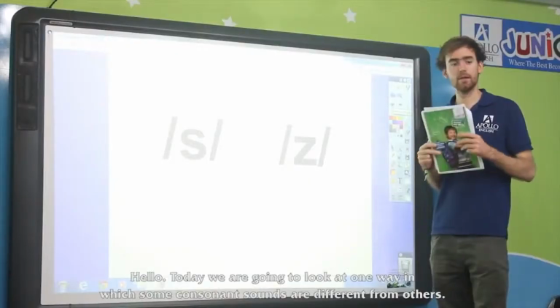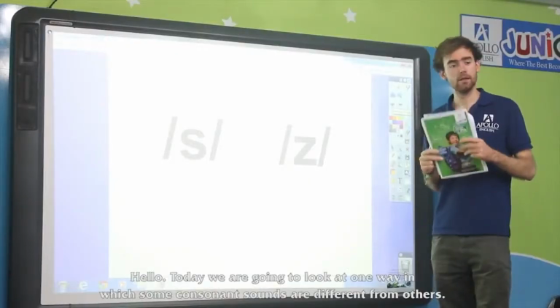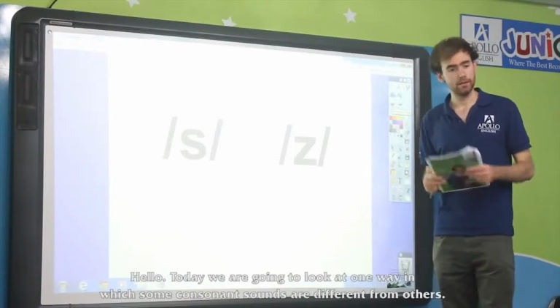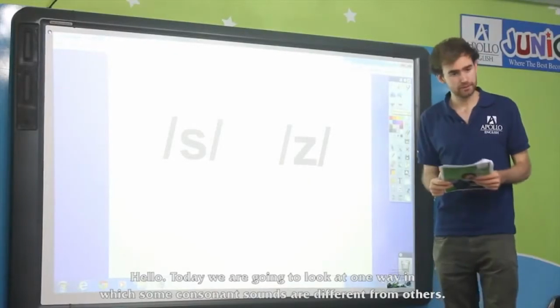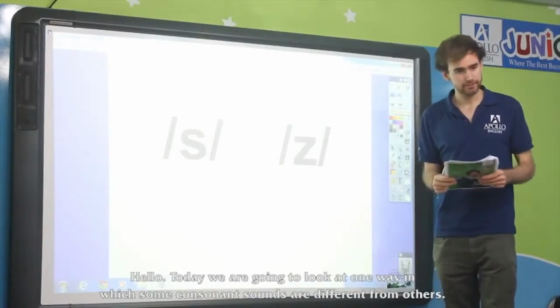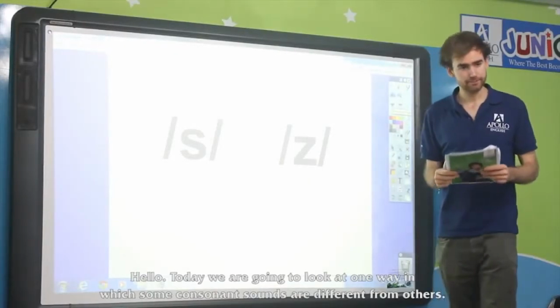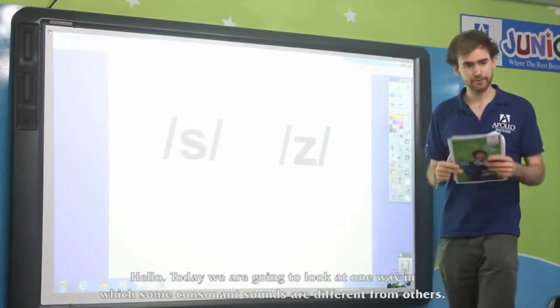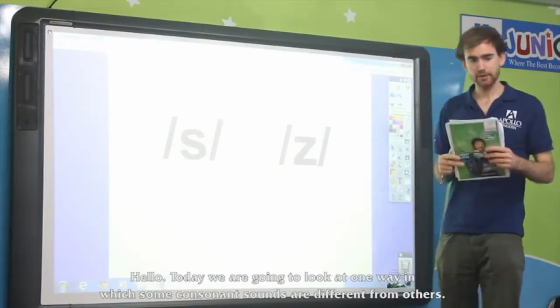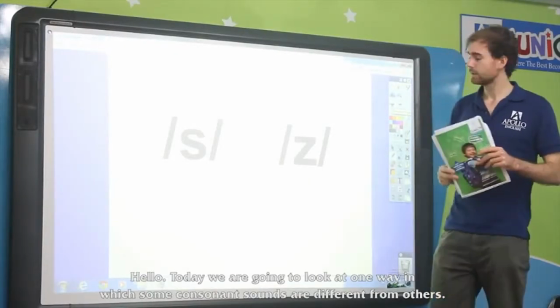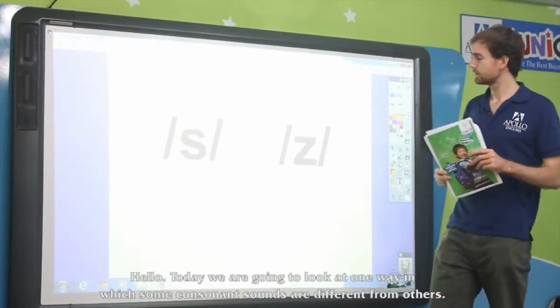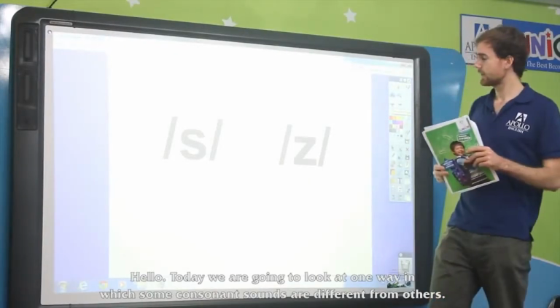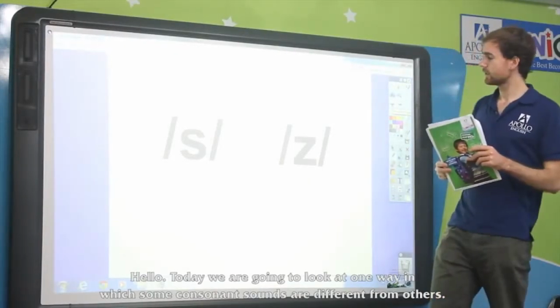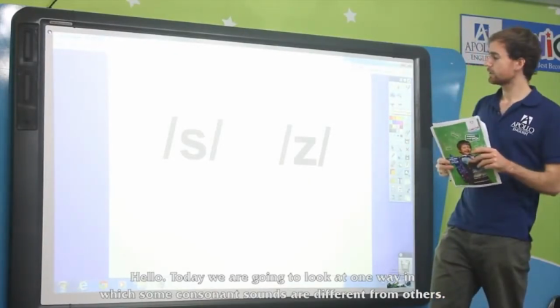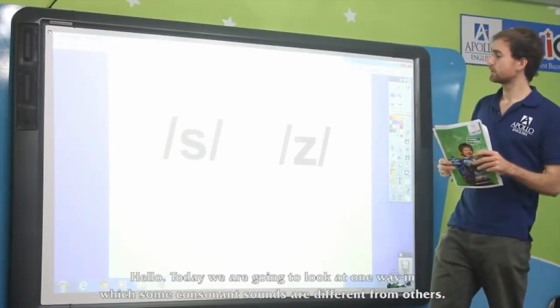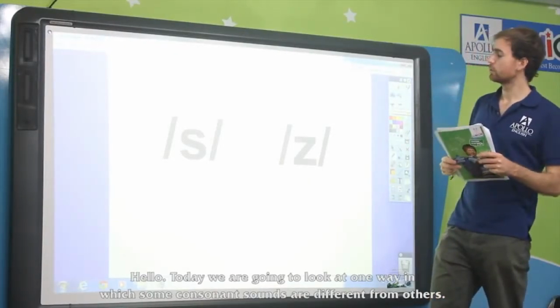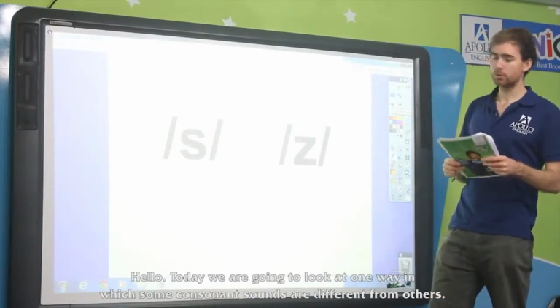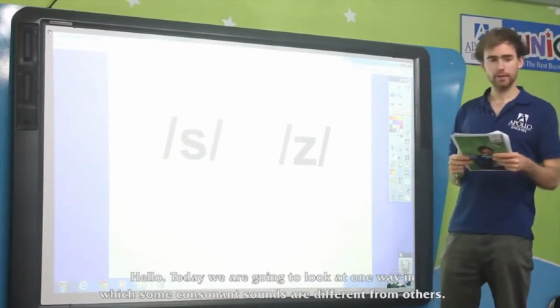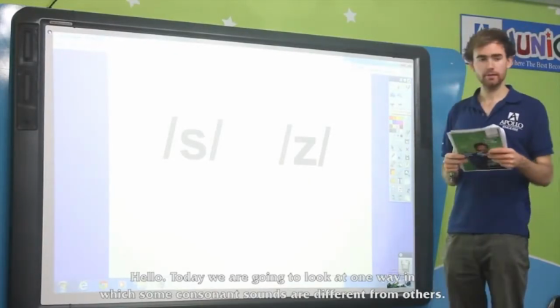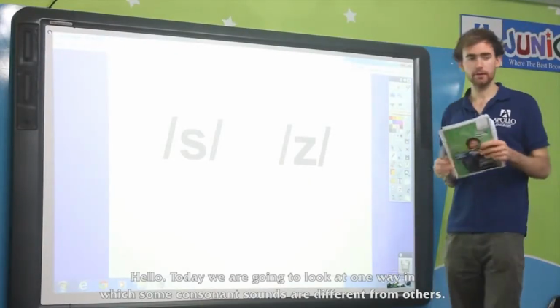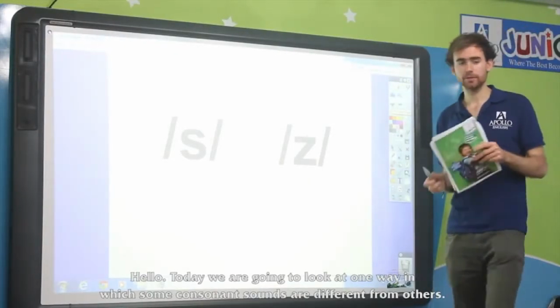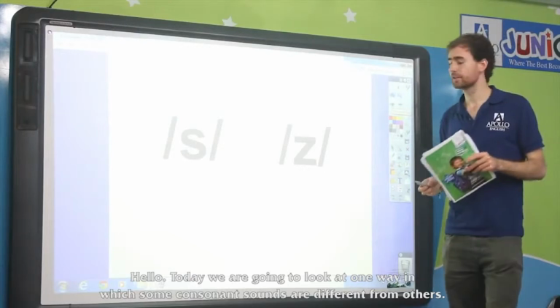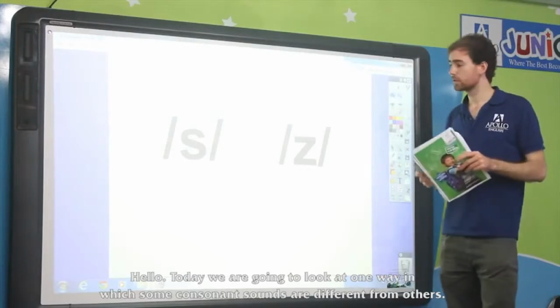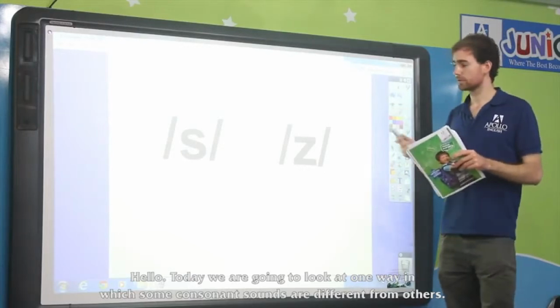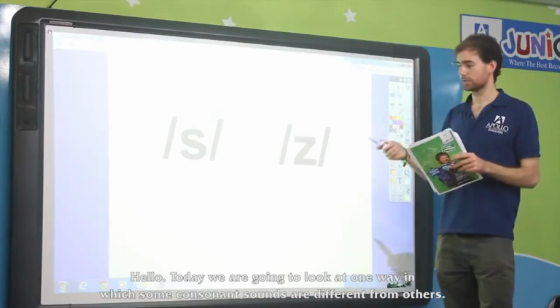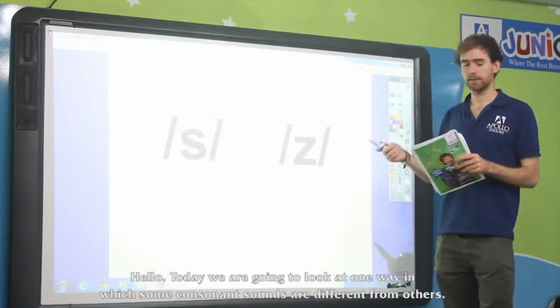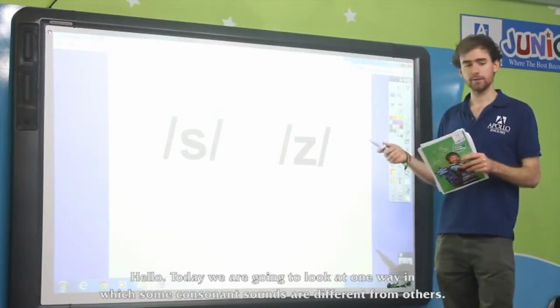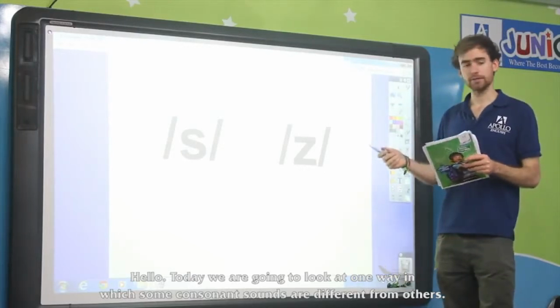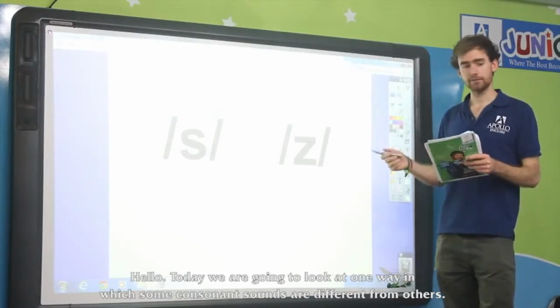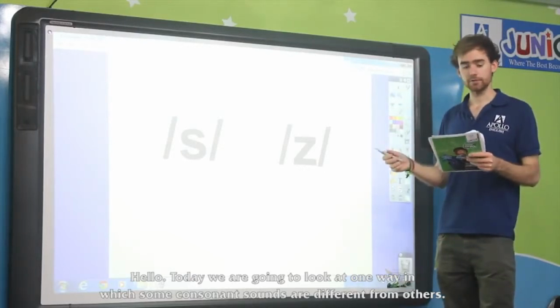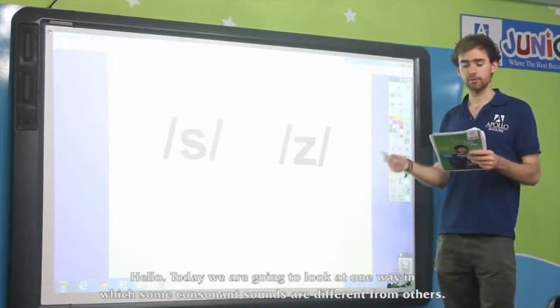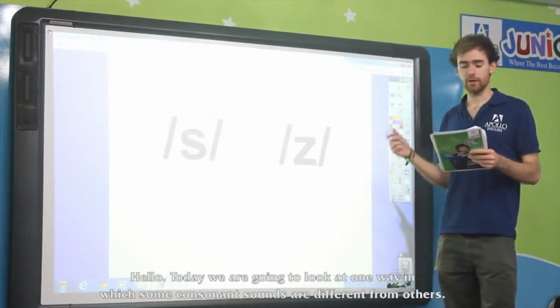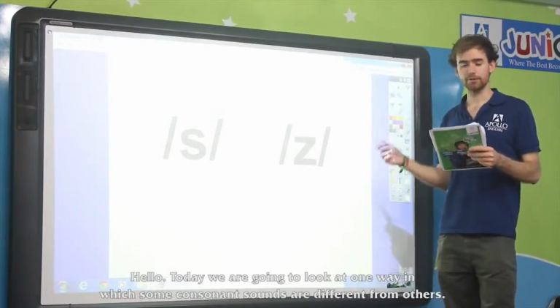Hello again. Today we're going to be looking at one way in which some consonant sounds are different from others.